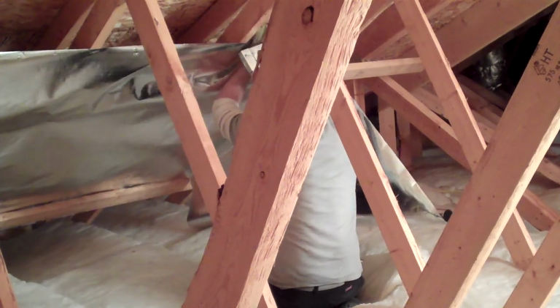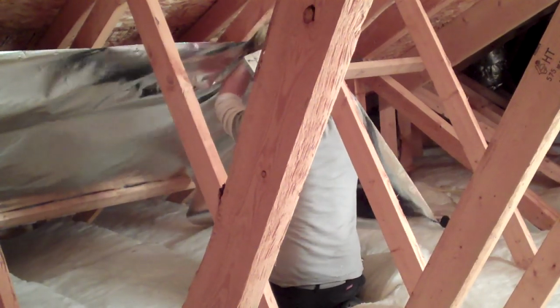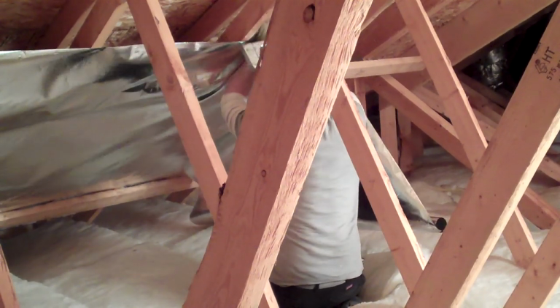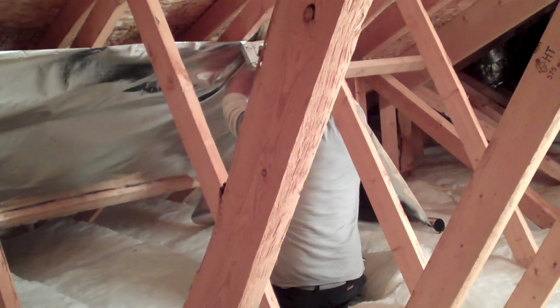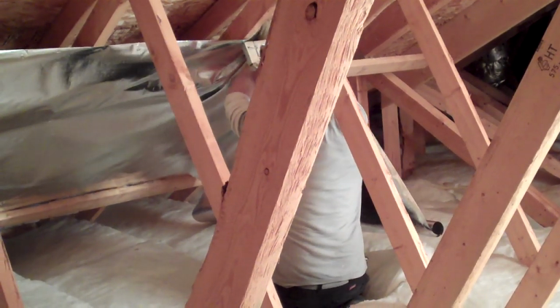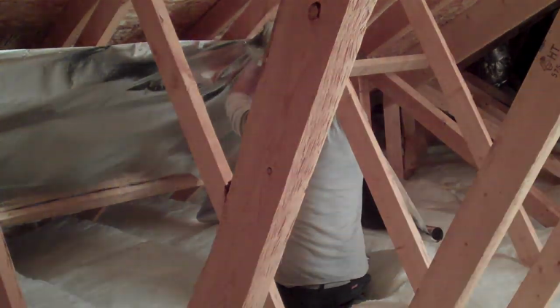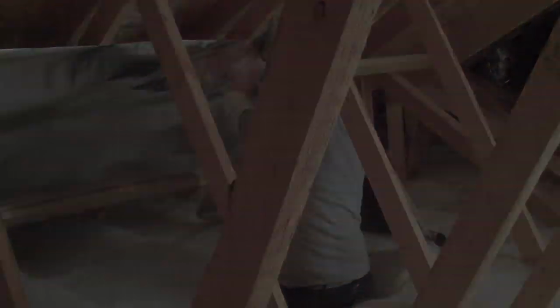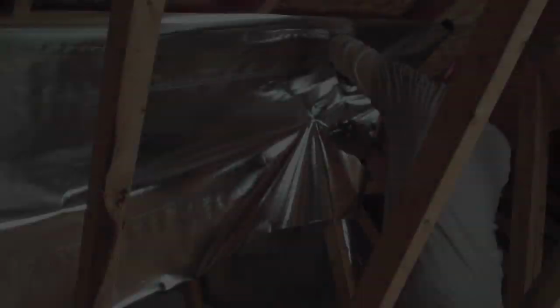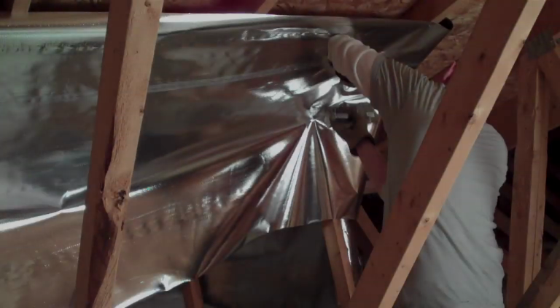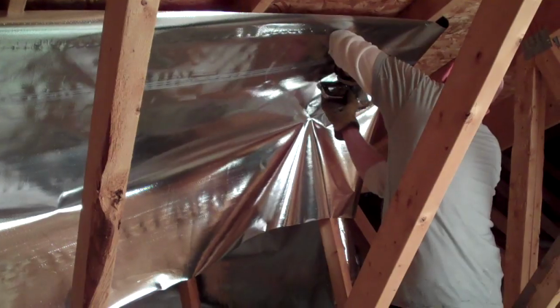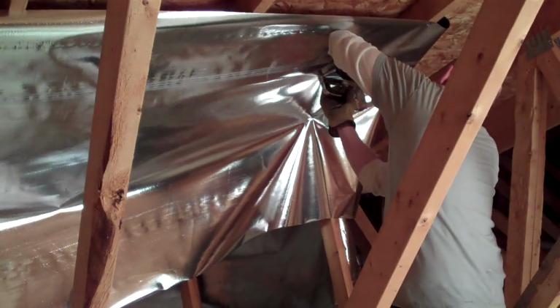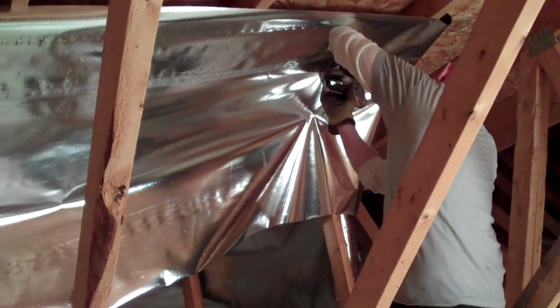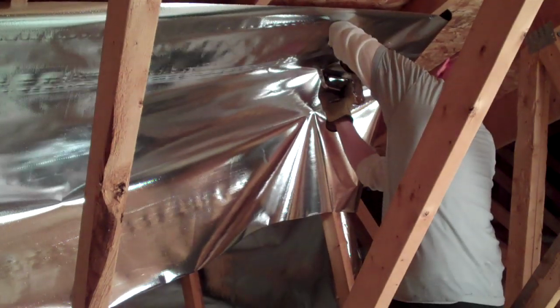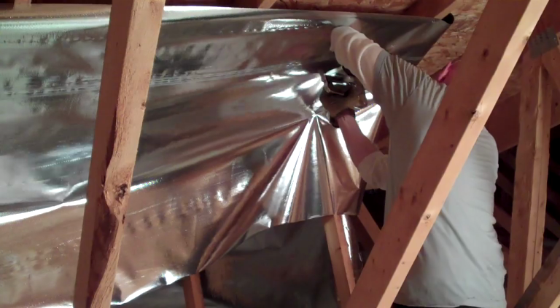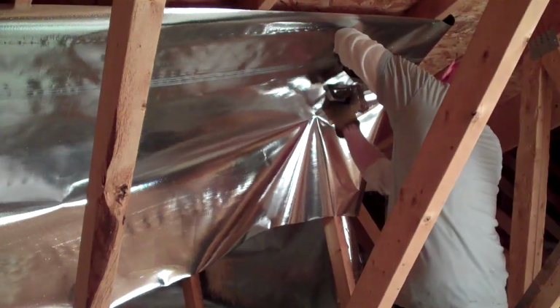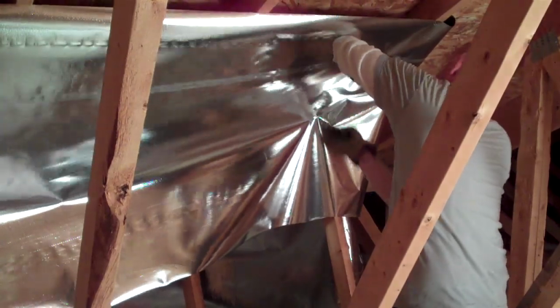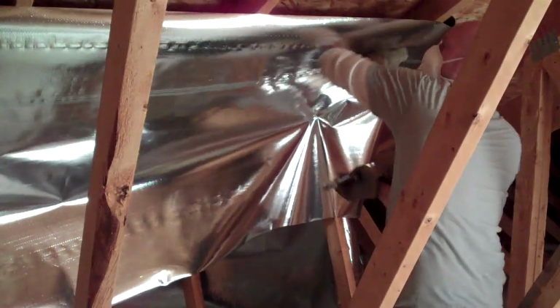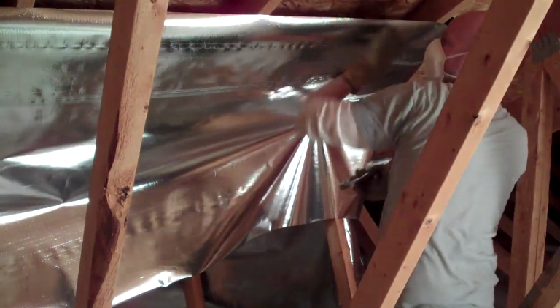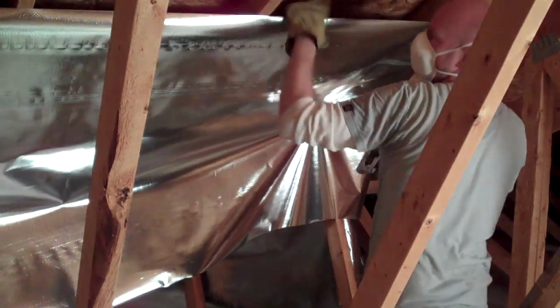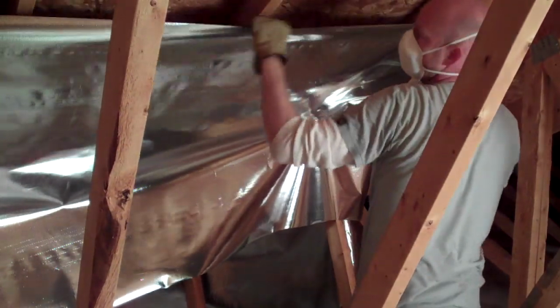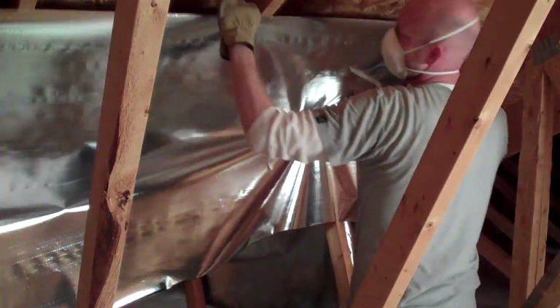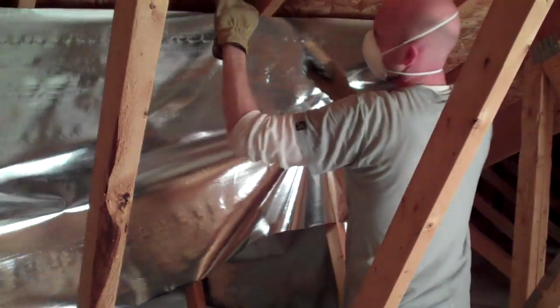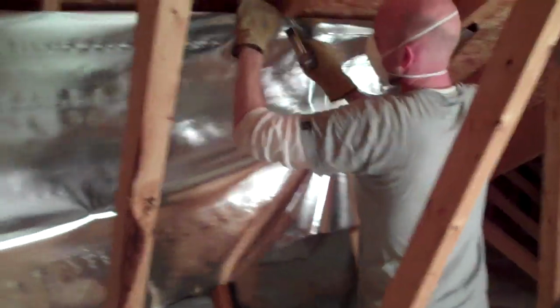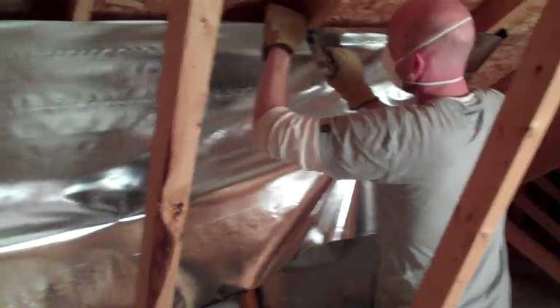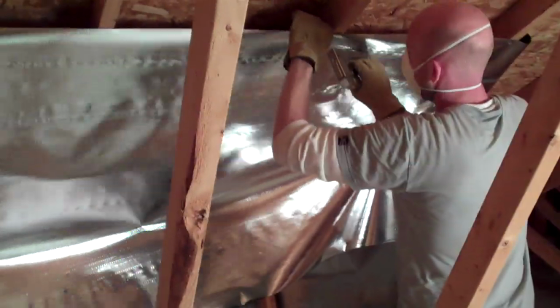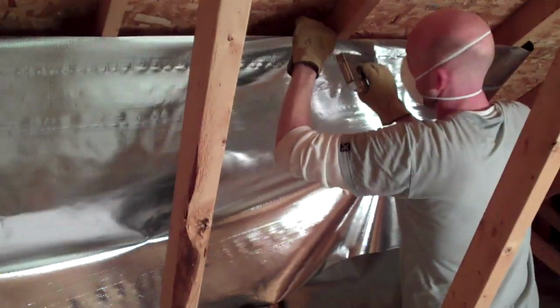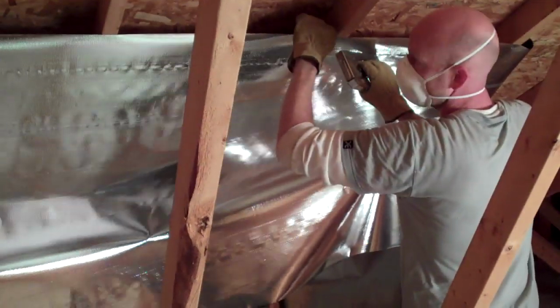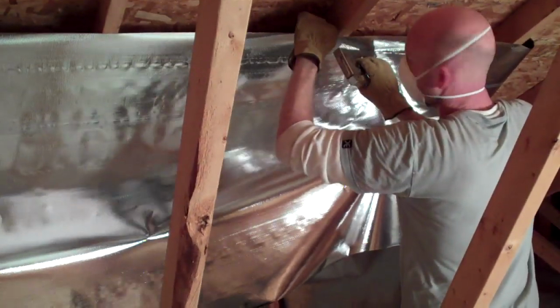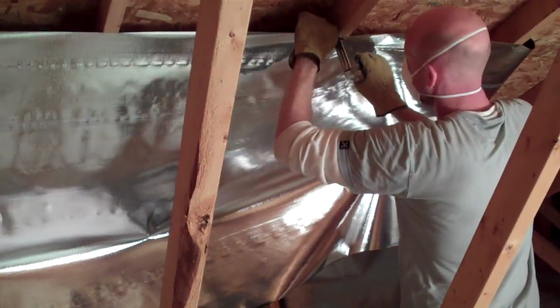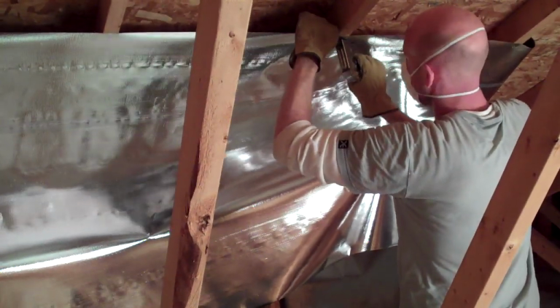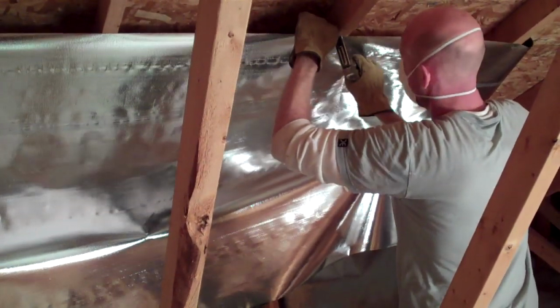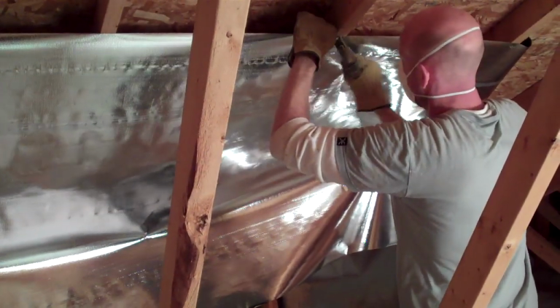Once the first run is complete, prepare to start the second course. Again, a pre-cut piece in this attic will save you time.